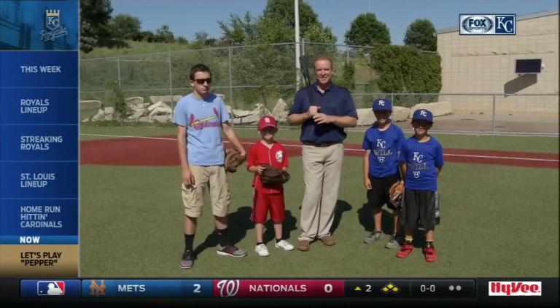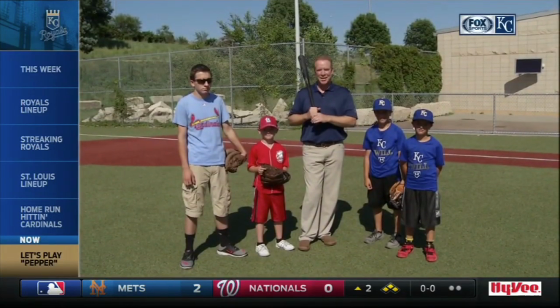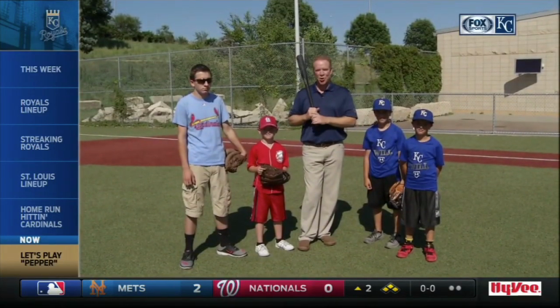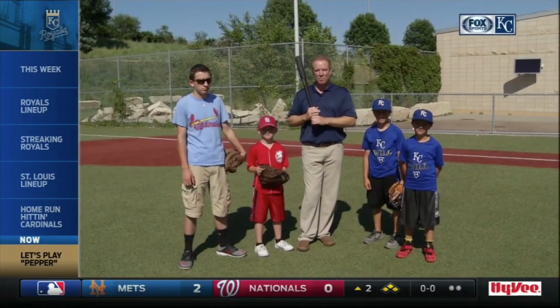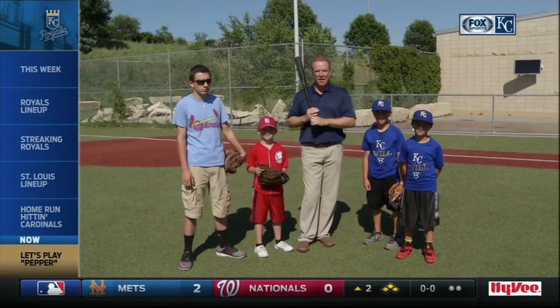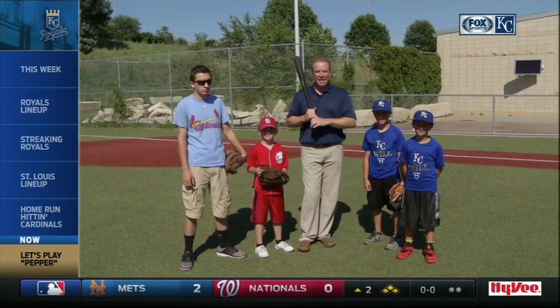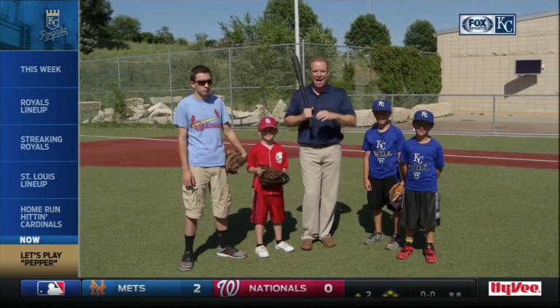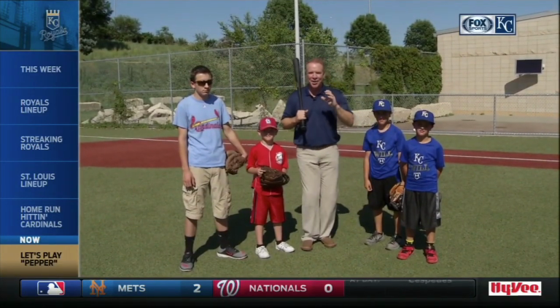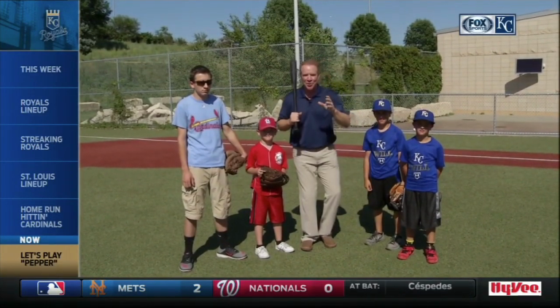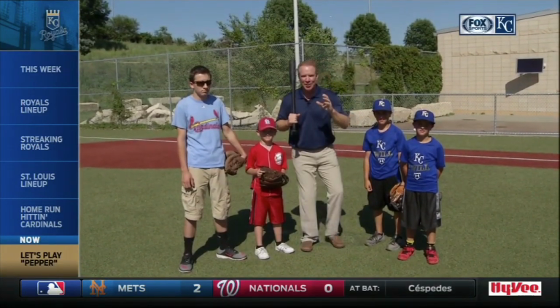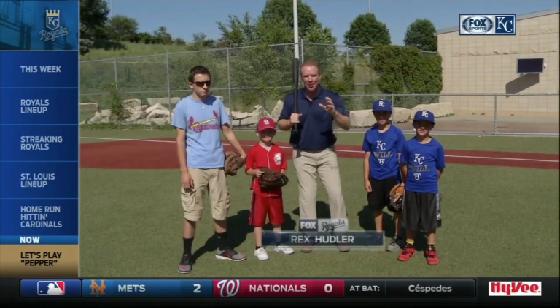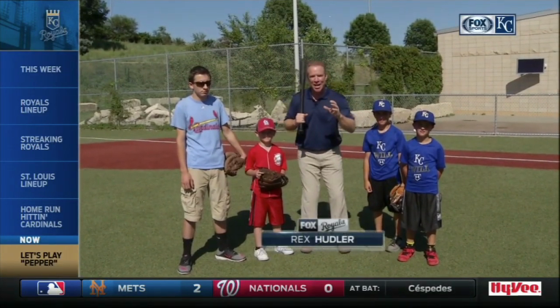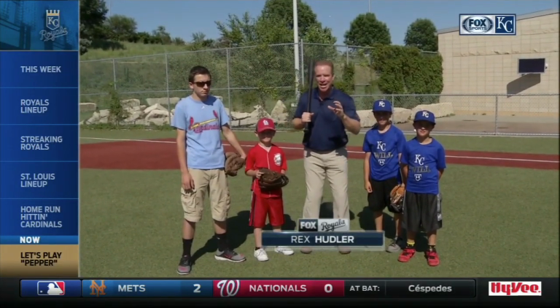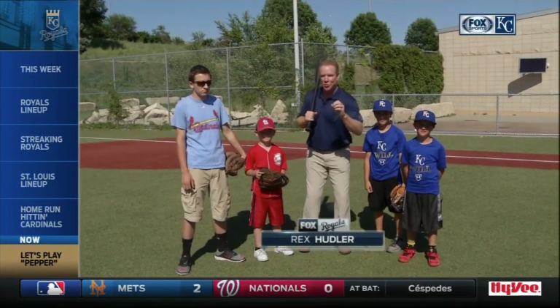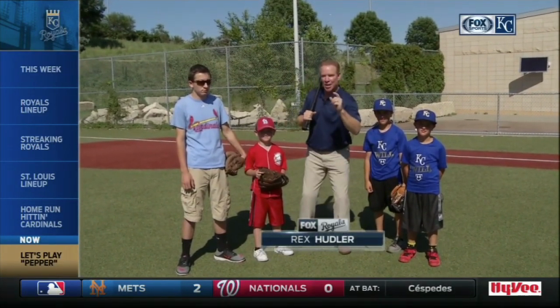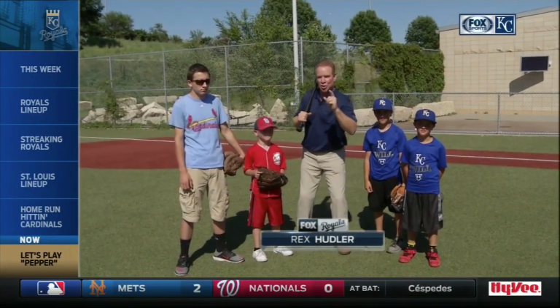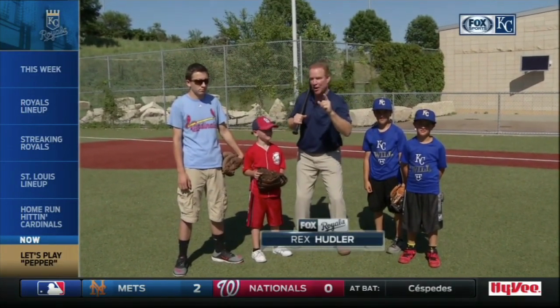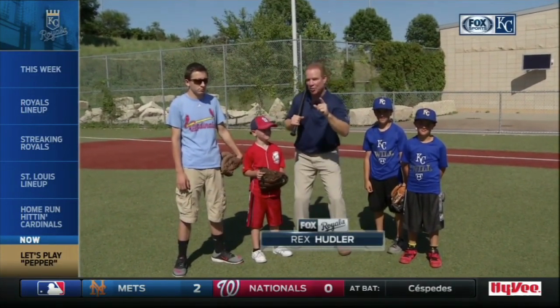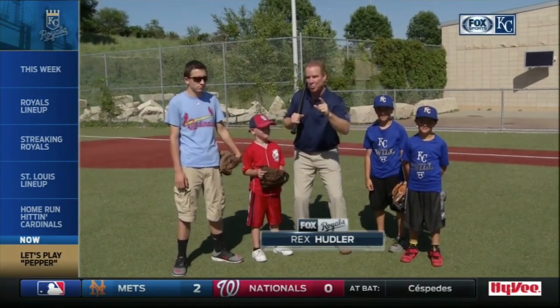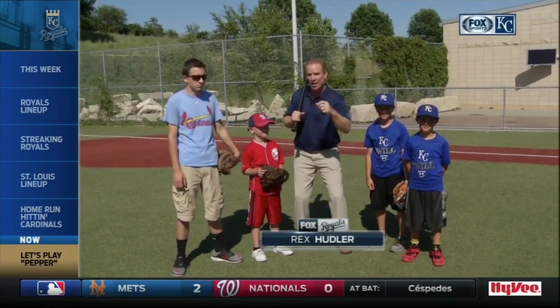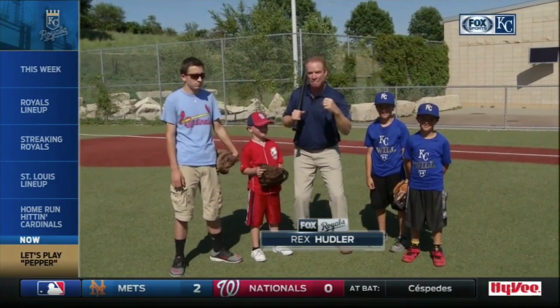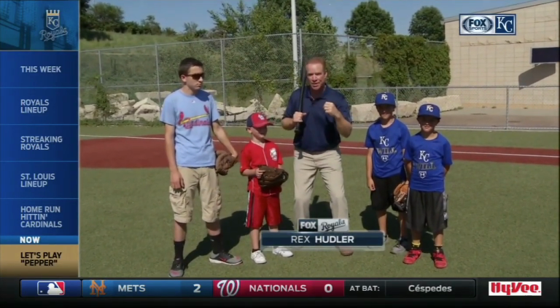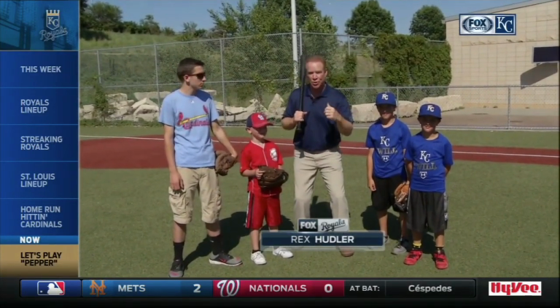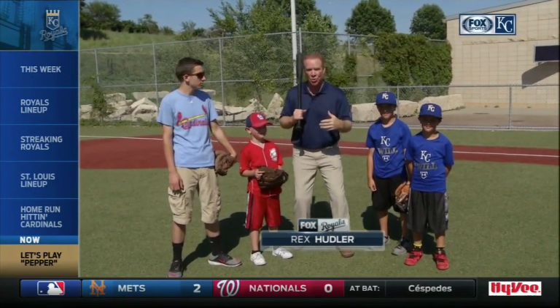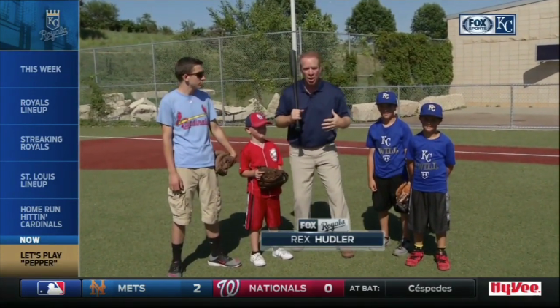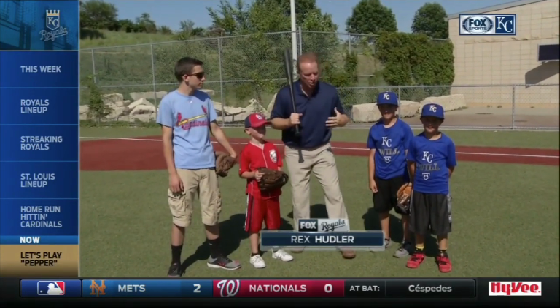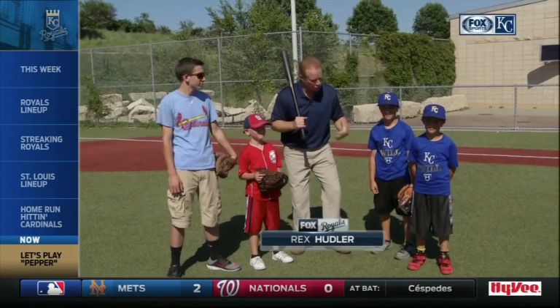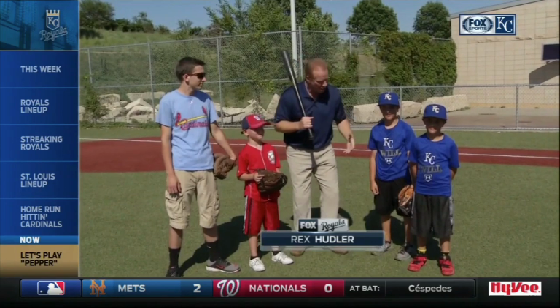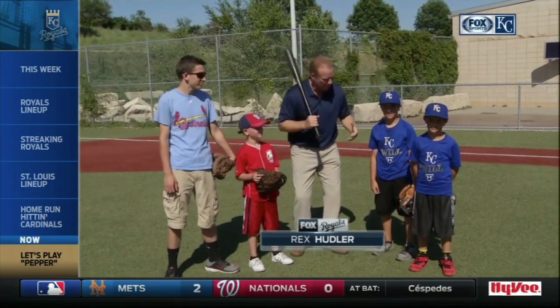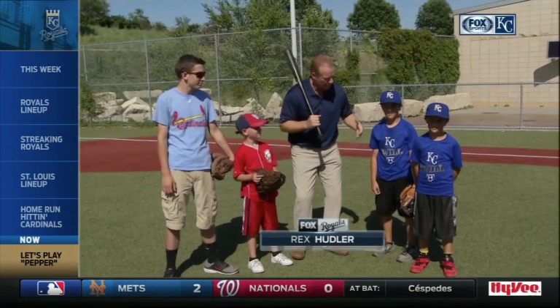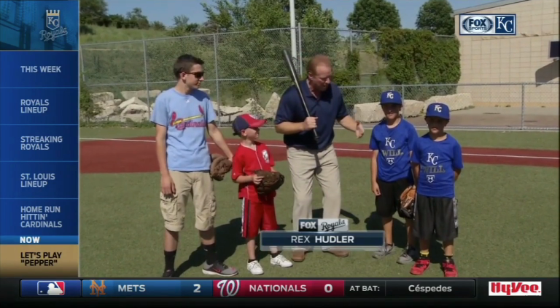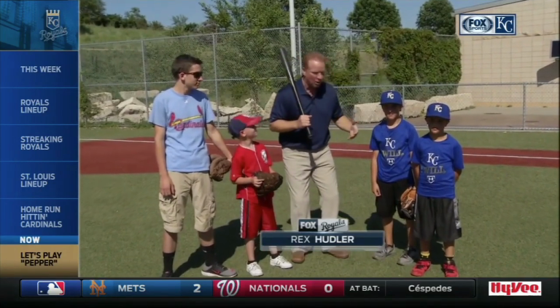Thanks, Joe and Monty. Out here at the Little K, you guys' favorite spot and mine too, to talk about Pepper.